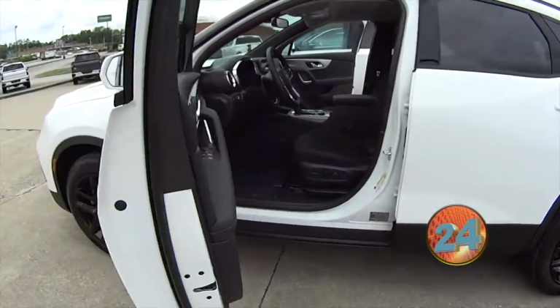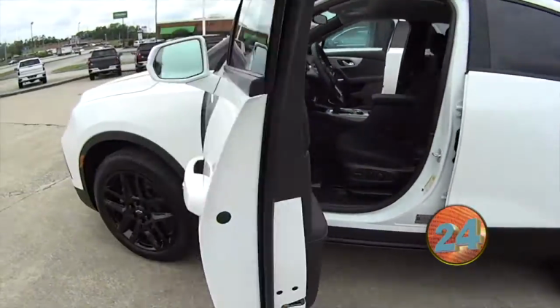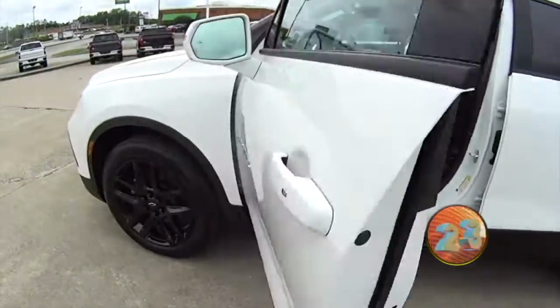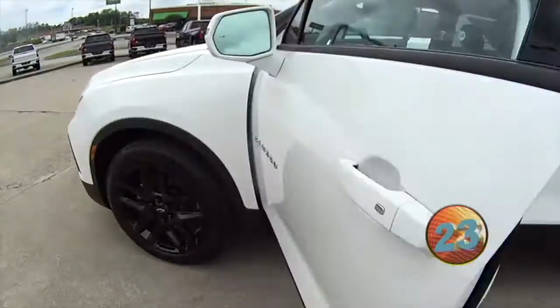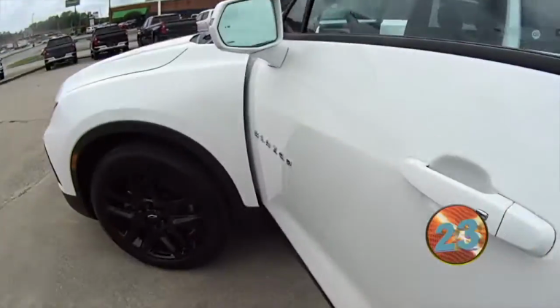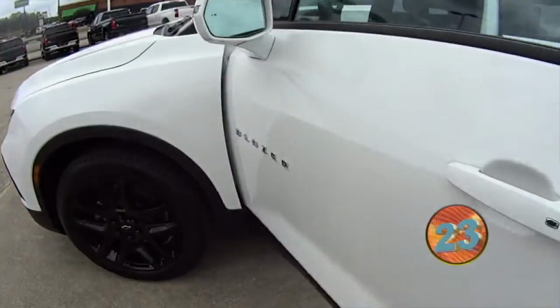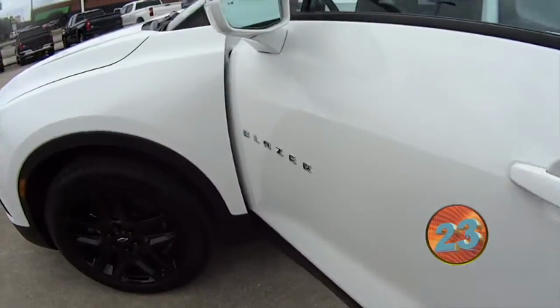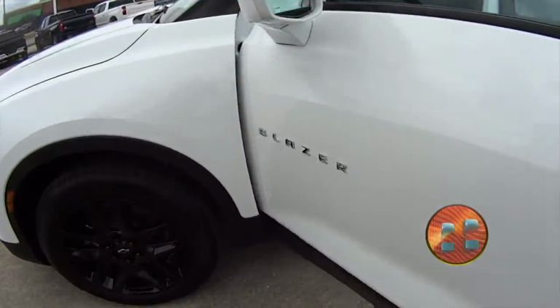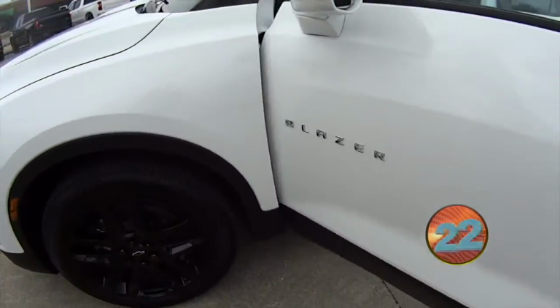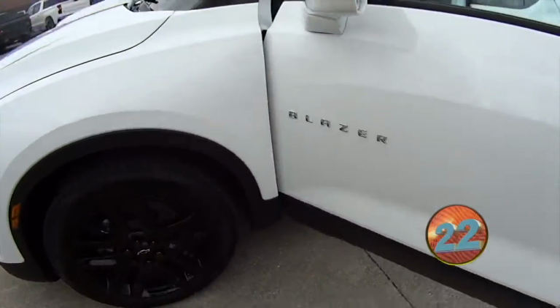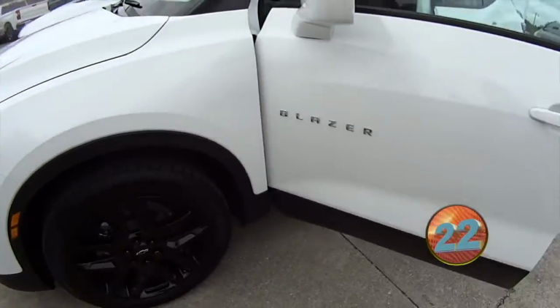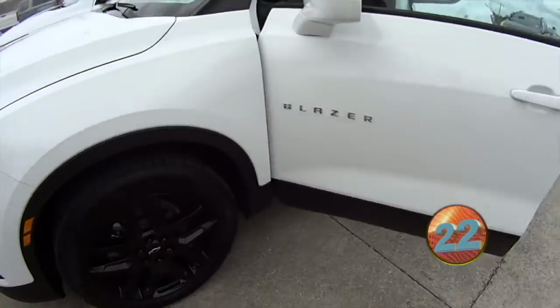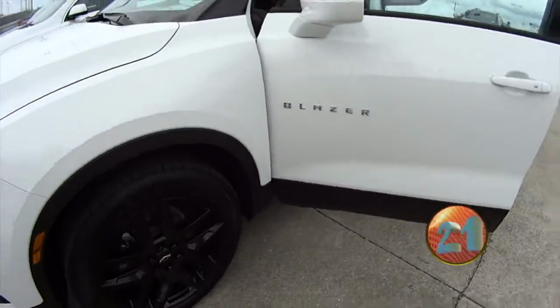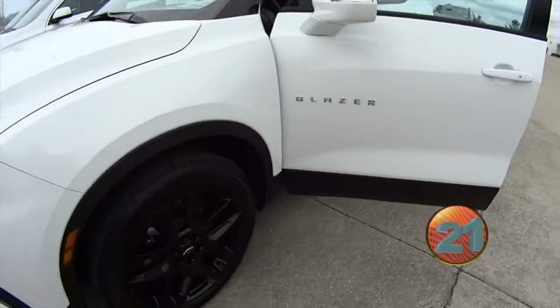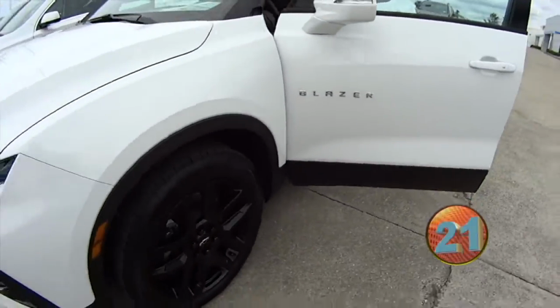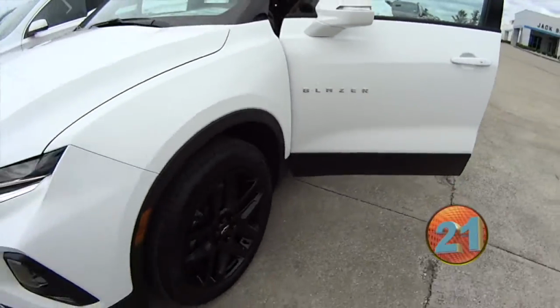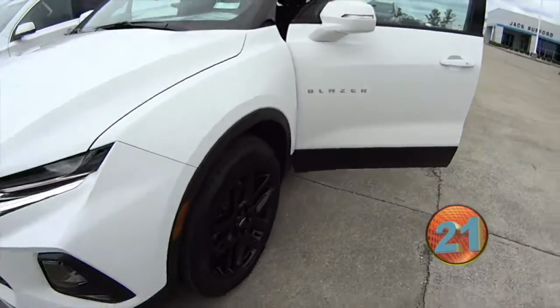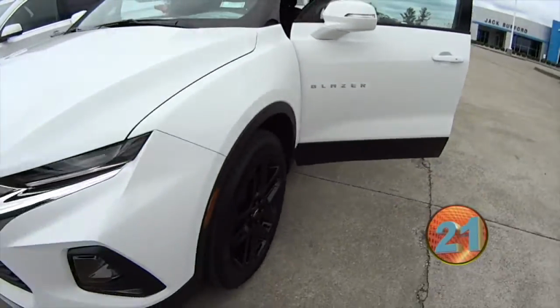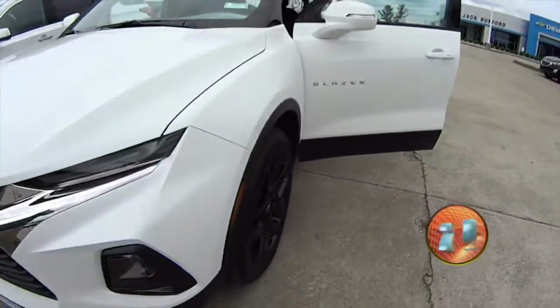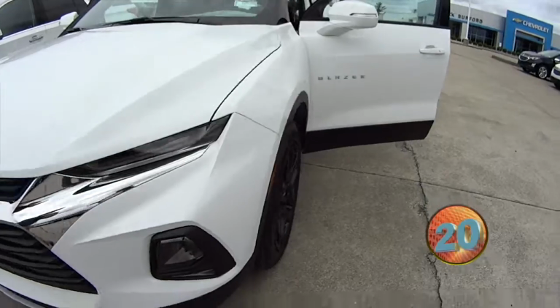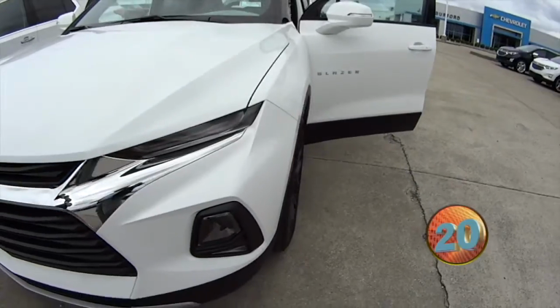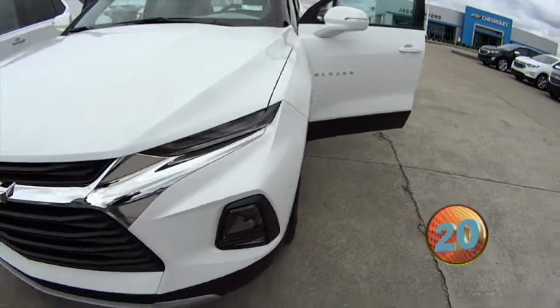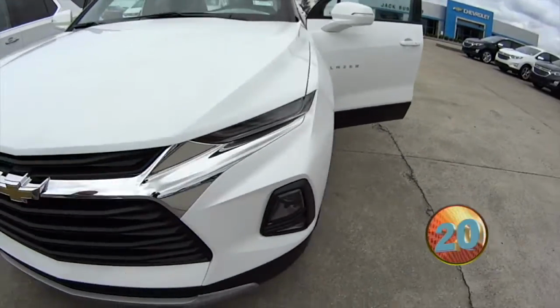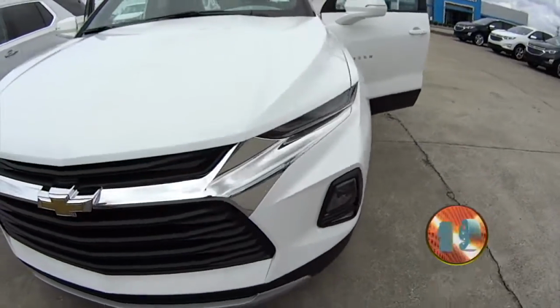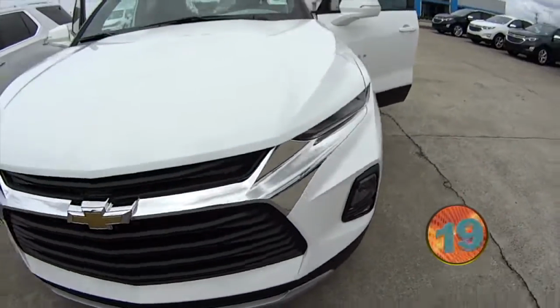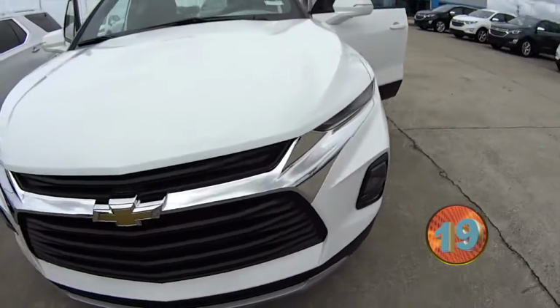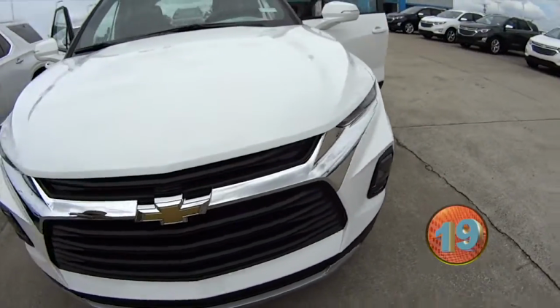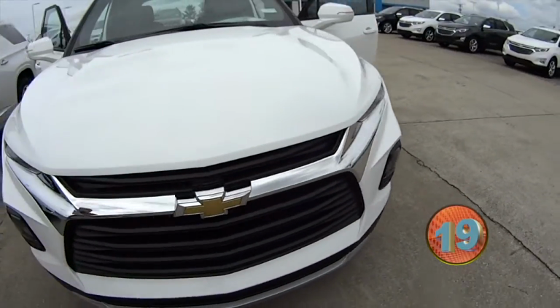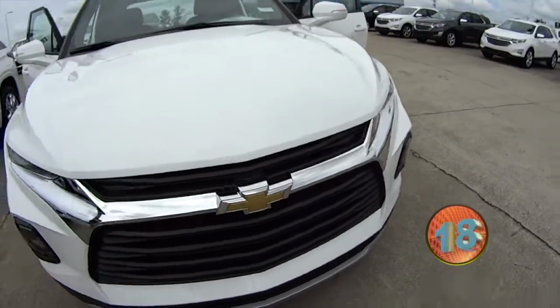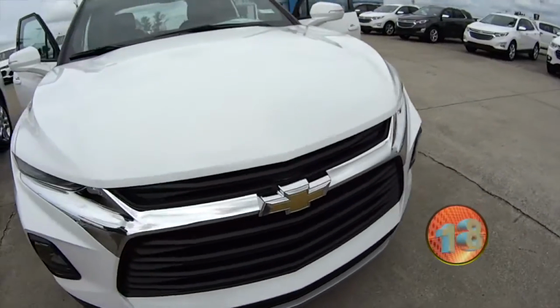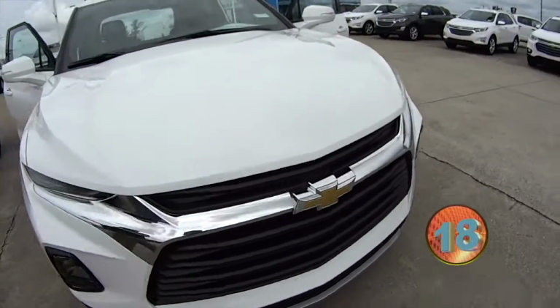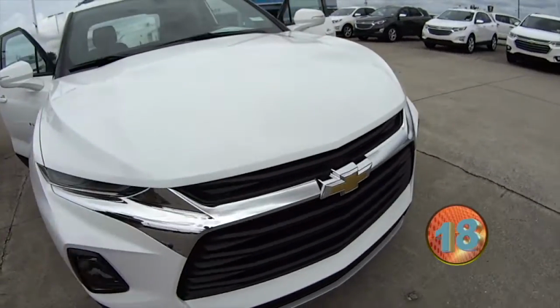Summit white, blacked-out wheels. By the way, this is a 30-second walk-around, people. But it is sweet.